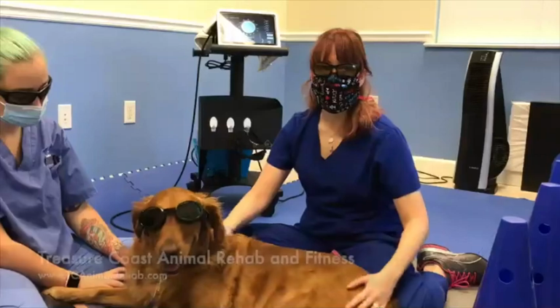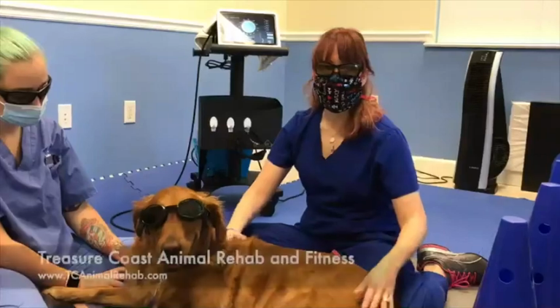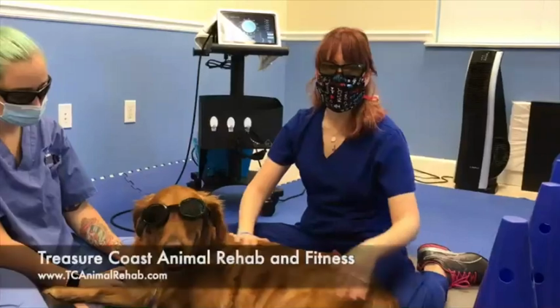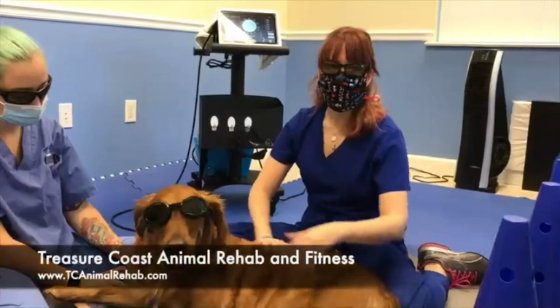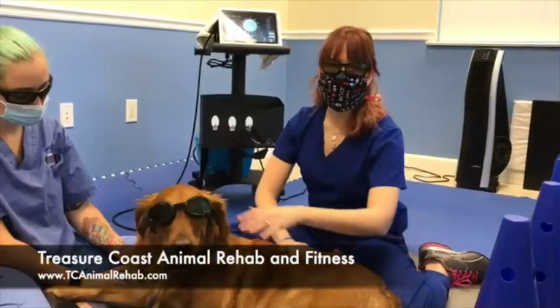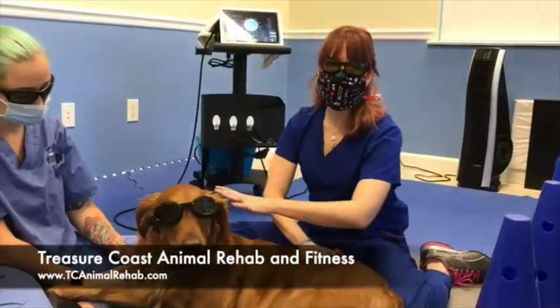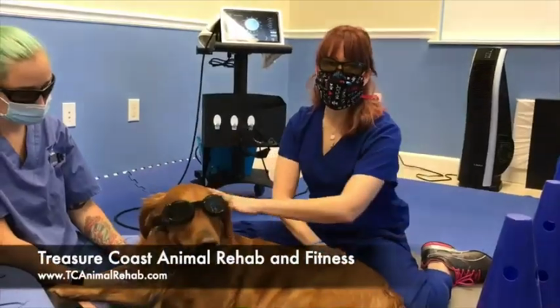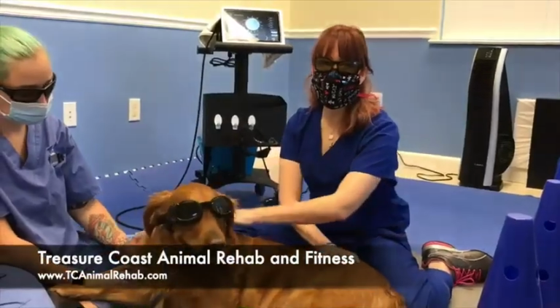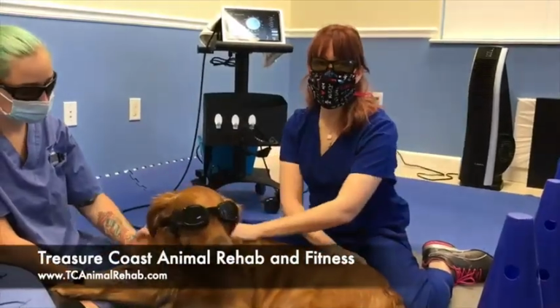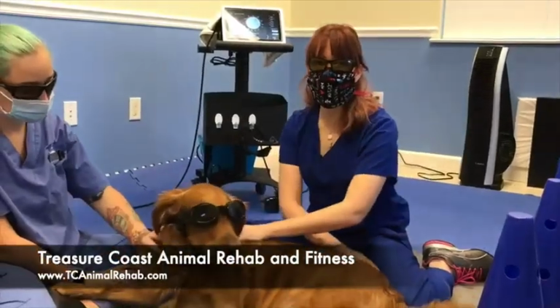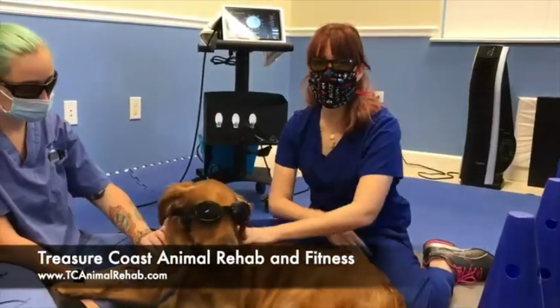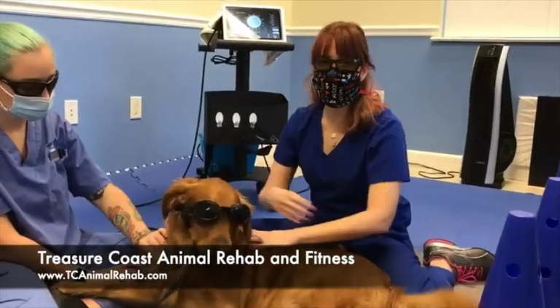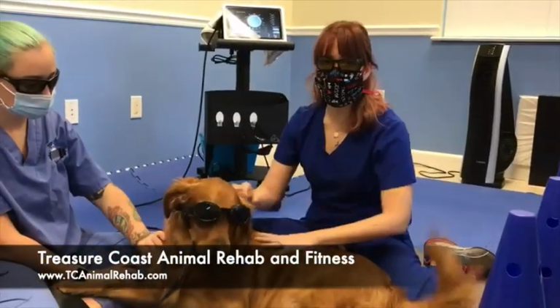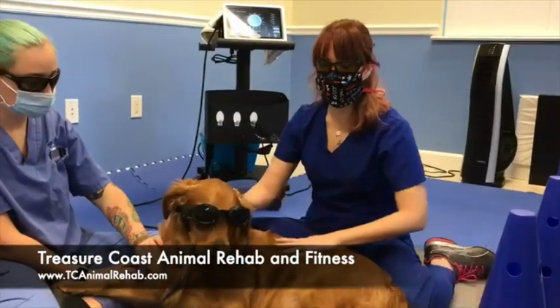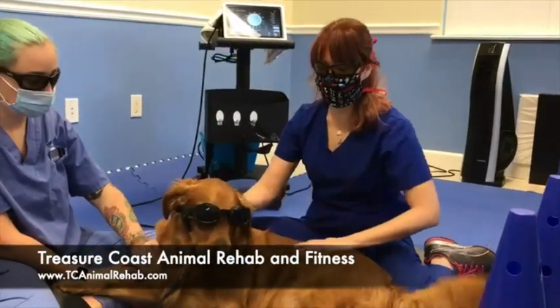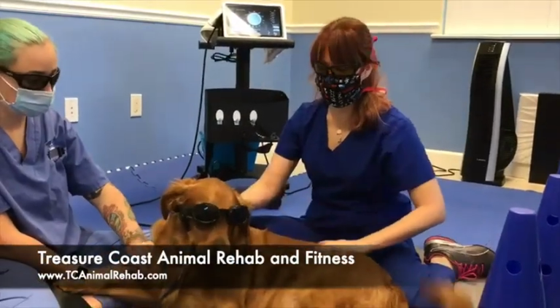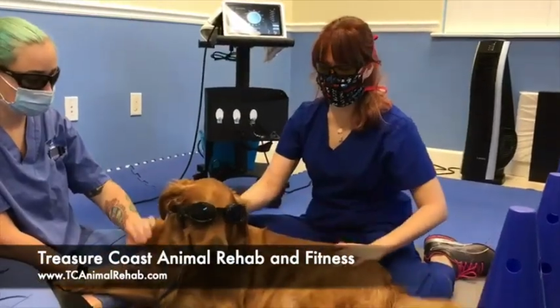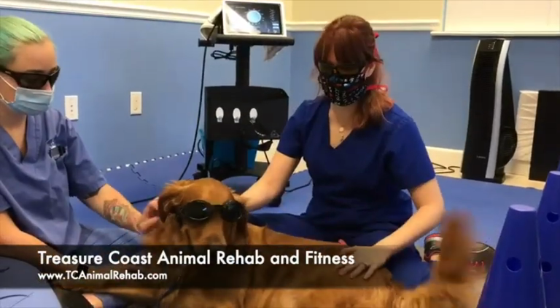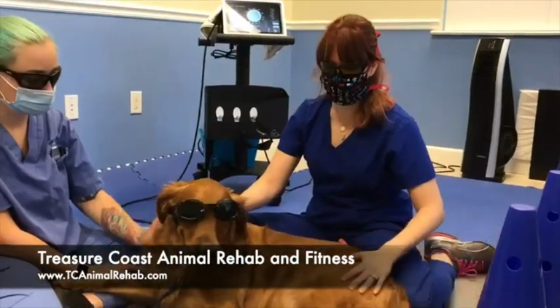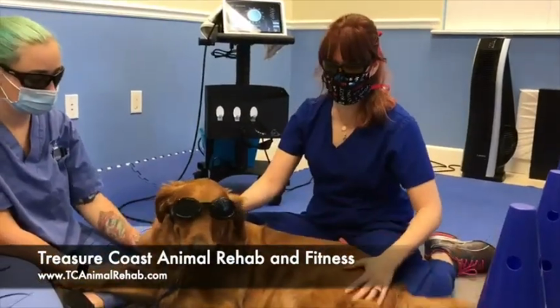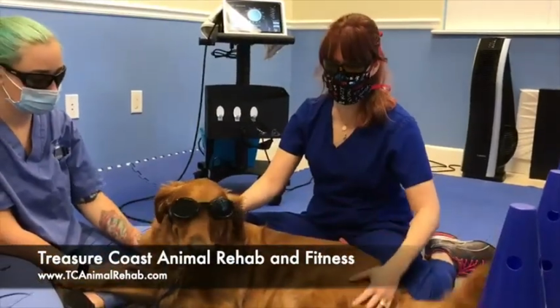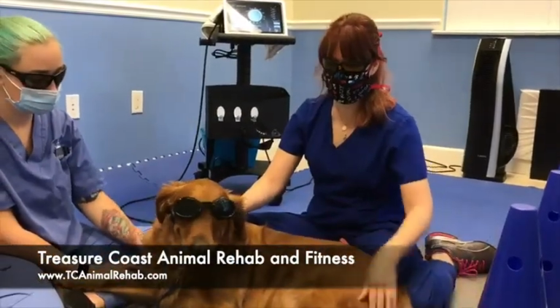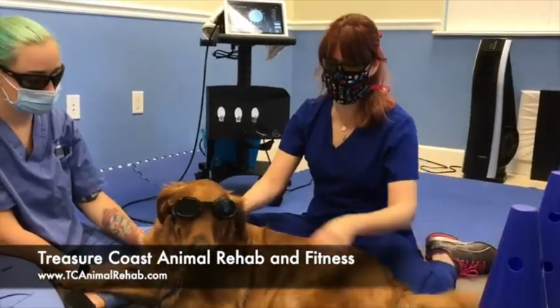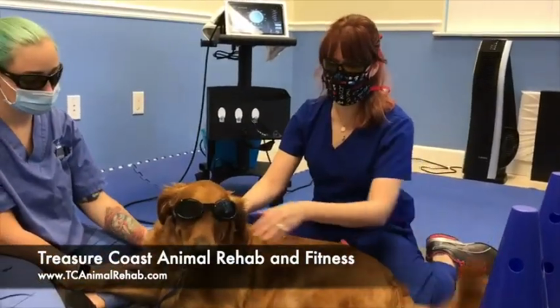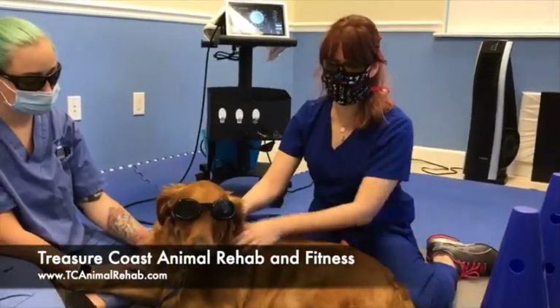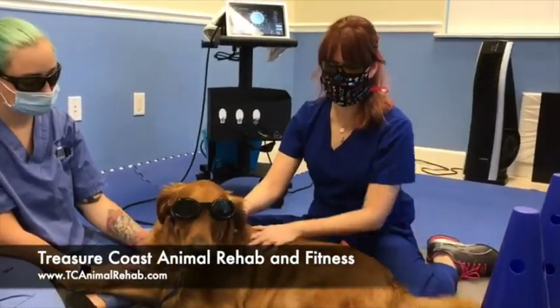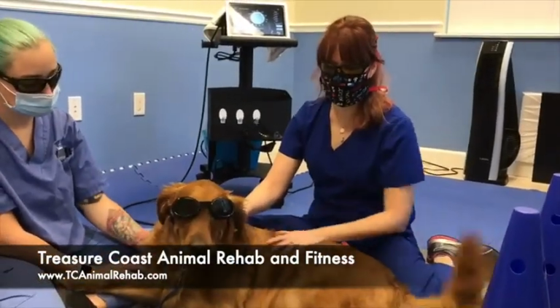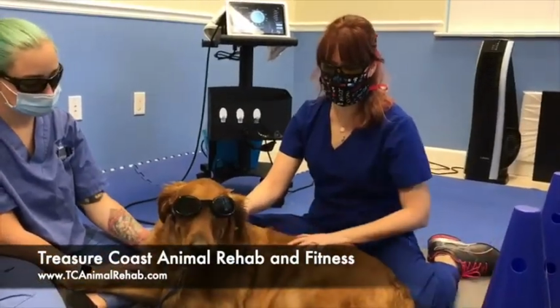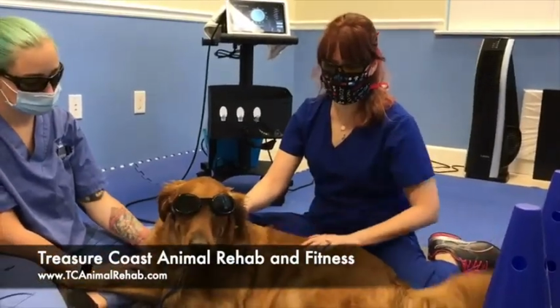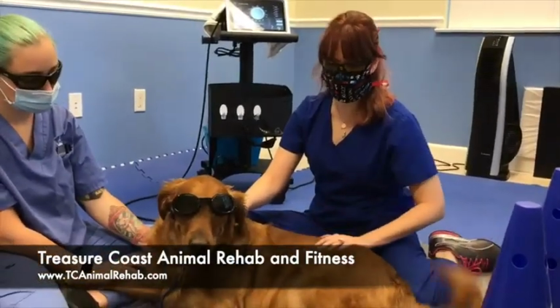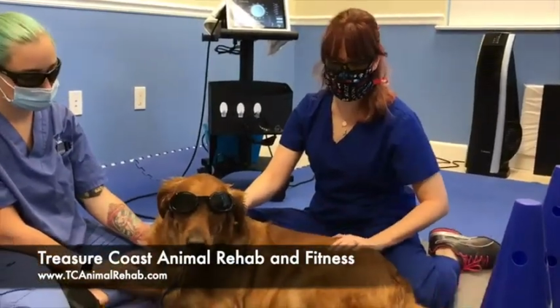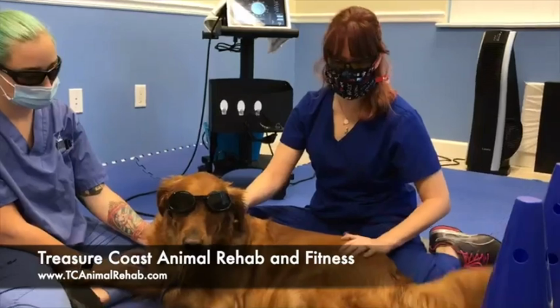Hi, I'm Dr. Ambers from Treasure Coast Animal Rehab and Fitness, and this is Solaris, the therapy dog.